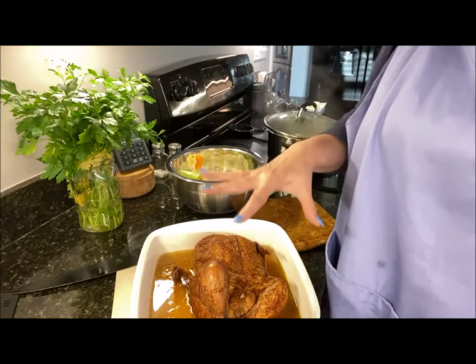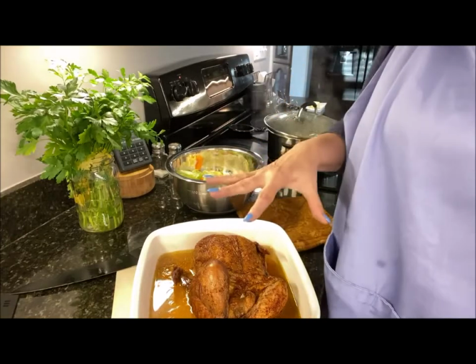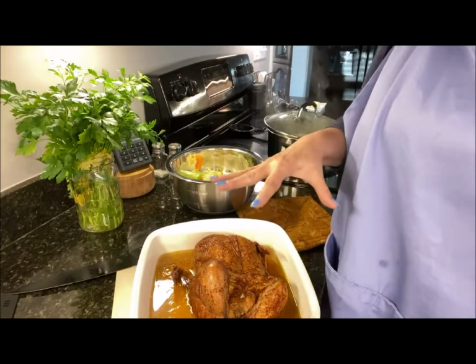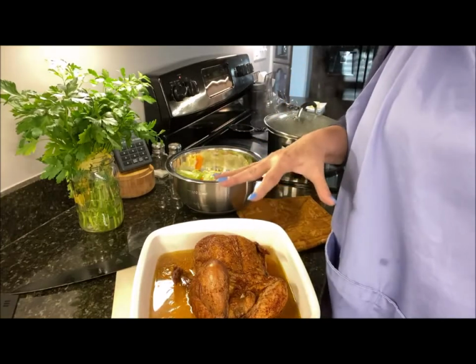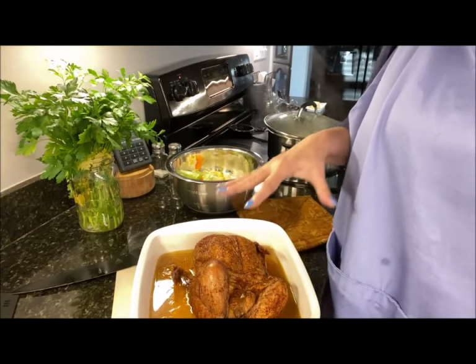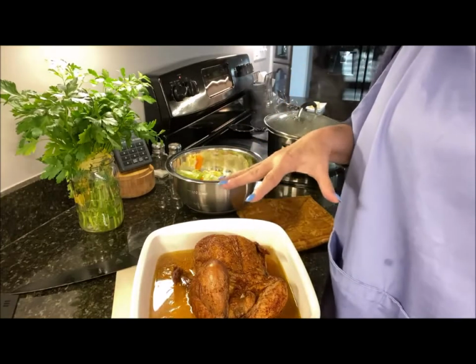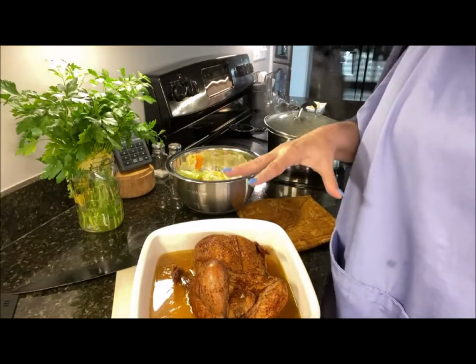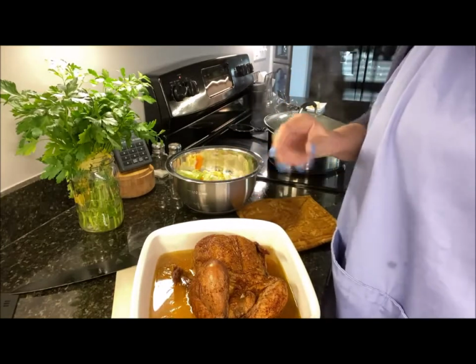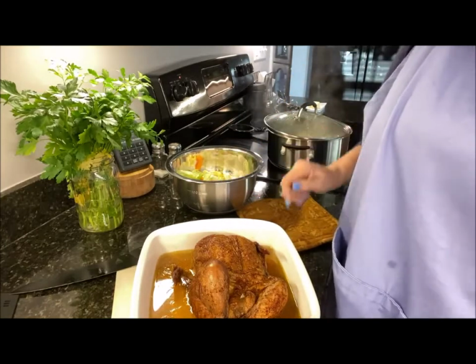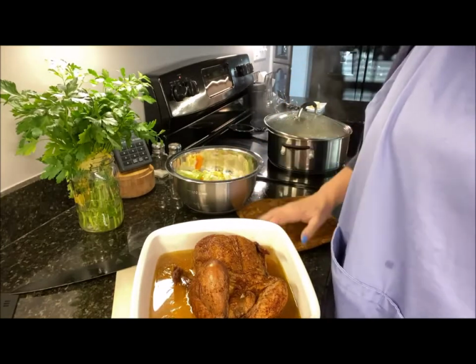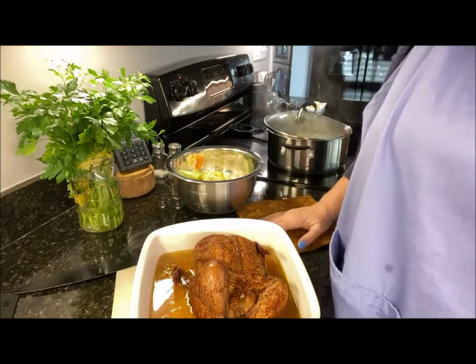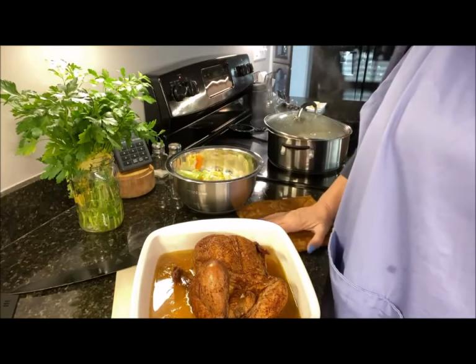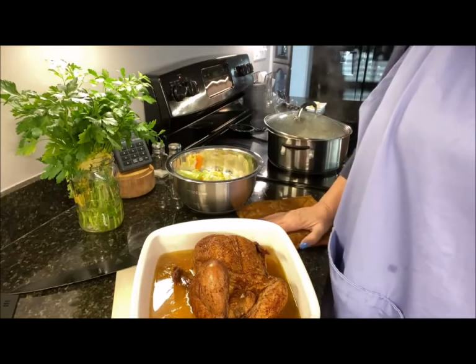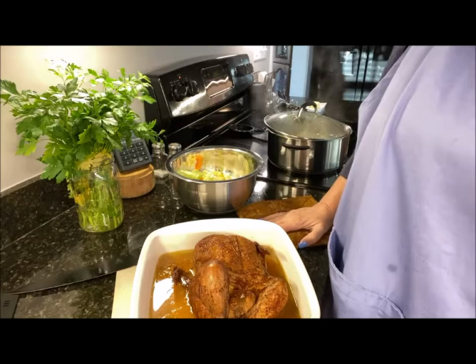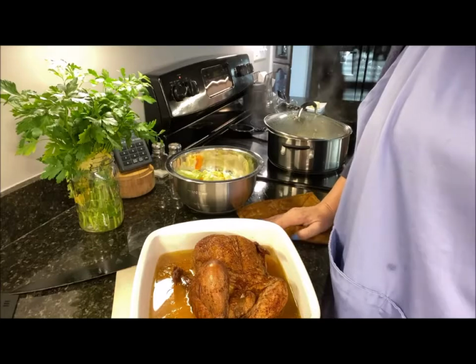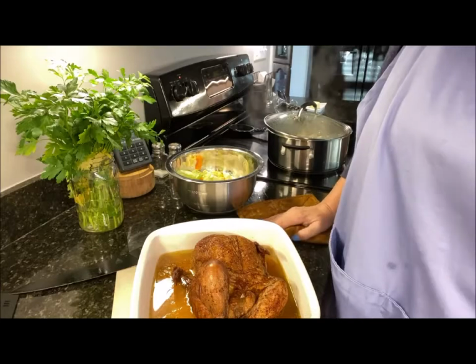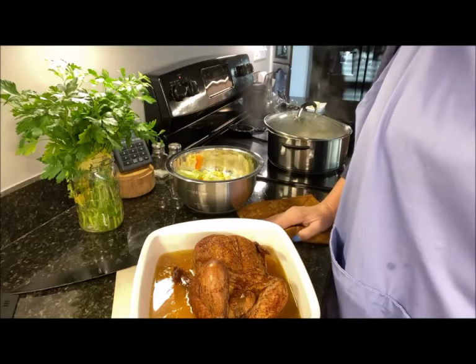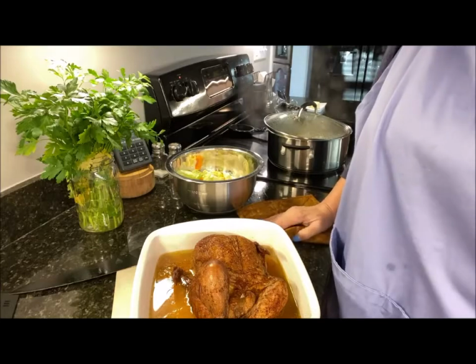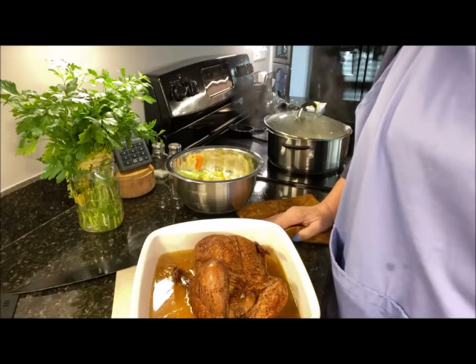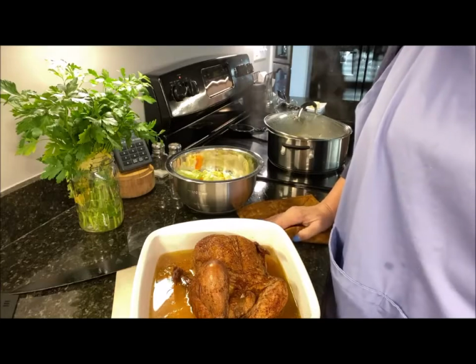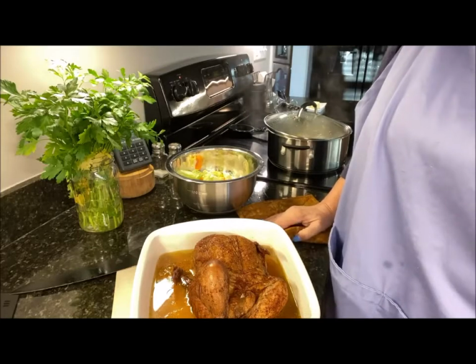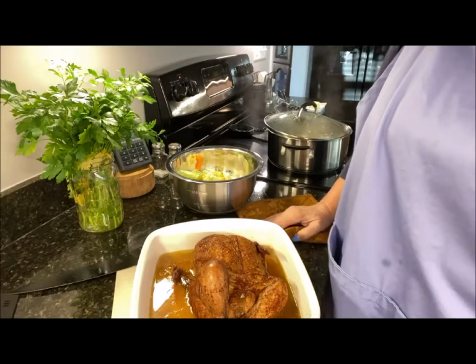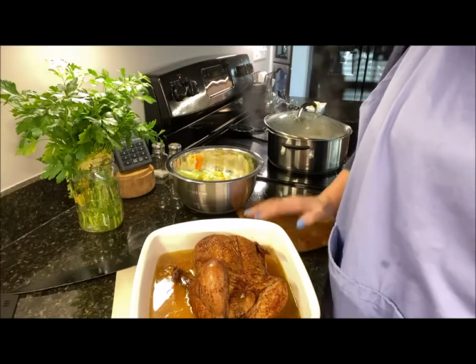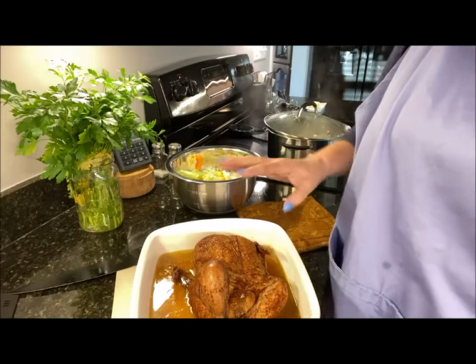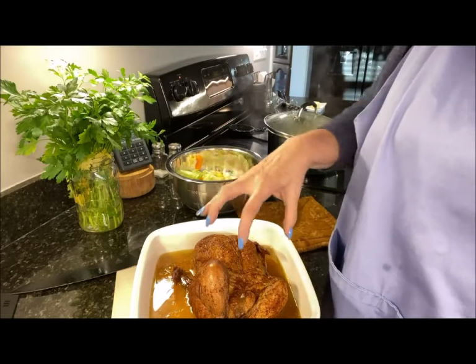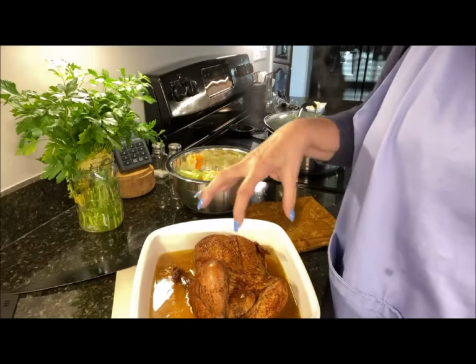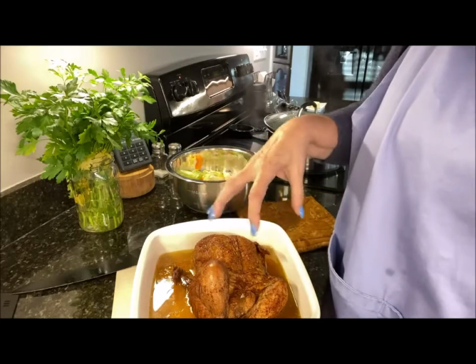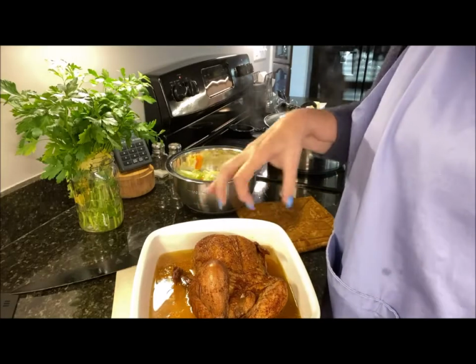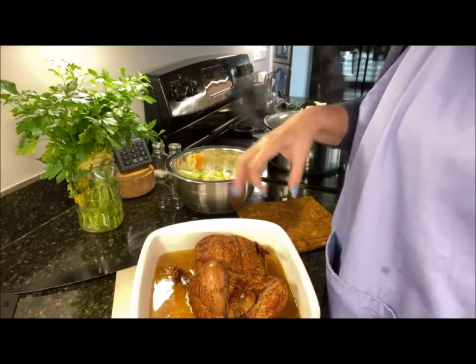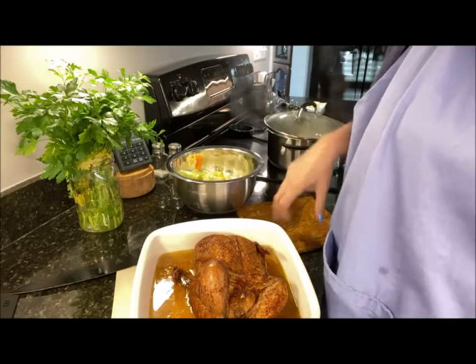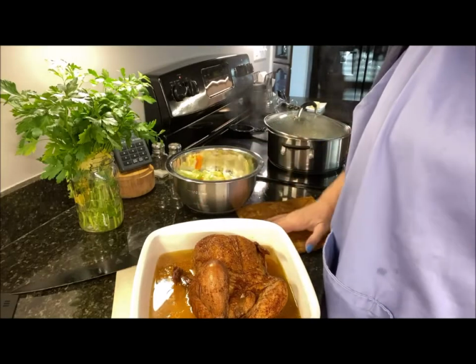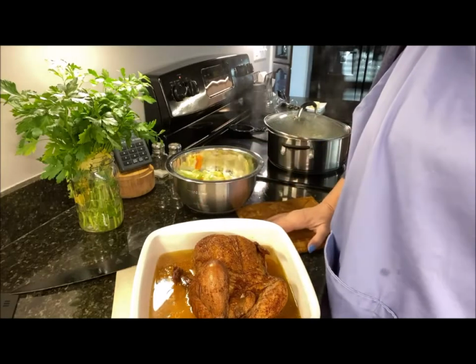I want to get this back in the oven at 350°F for about five more minutes to kind of crisp this up.